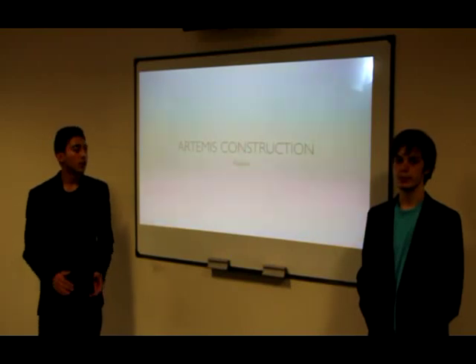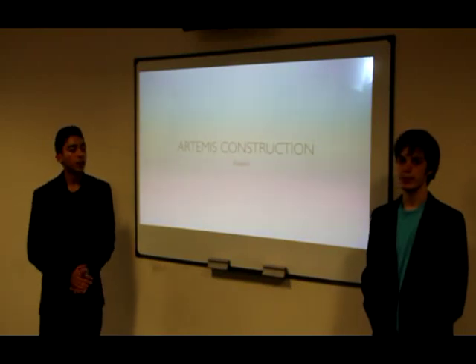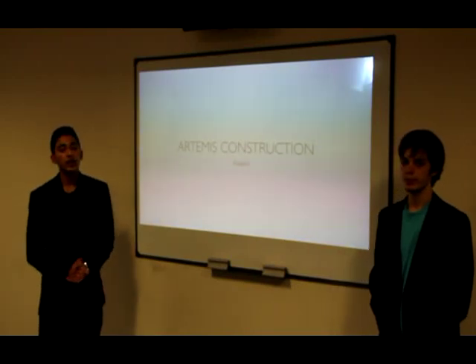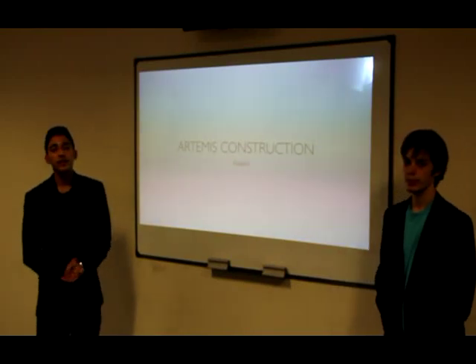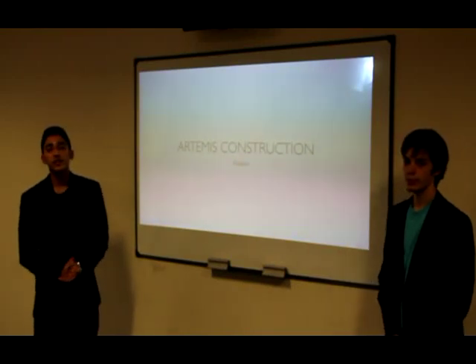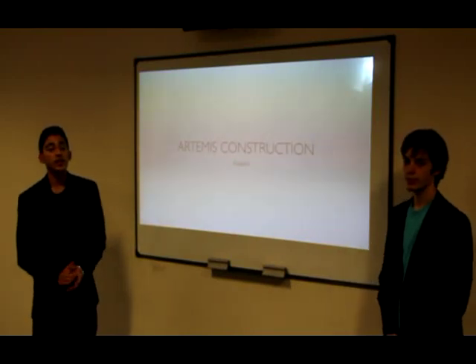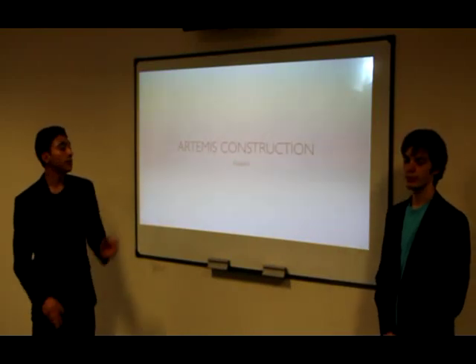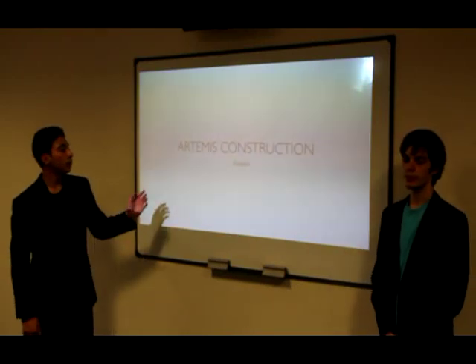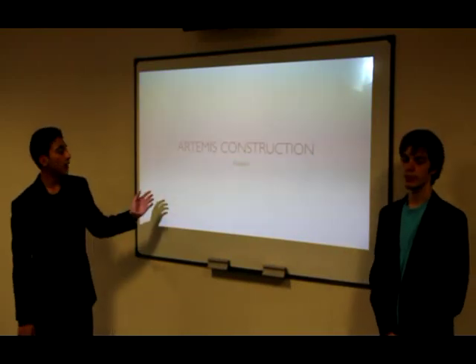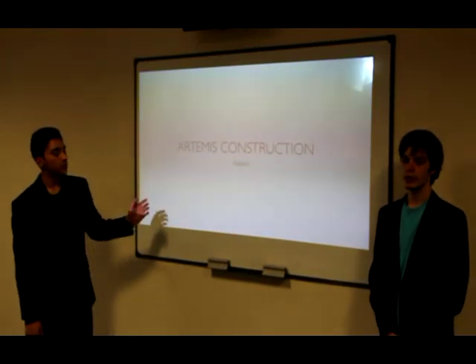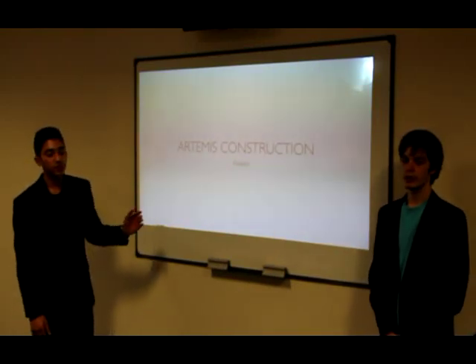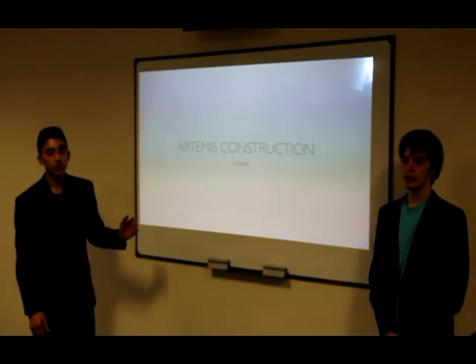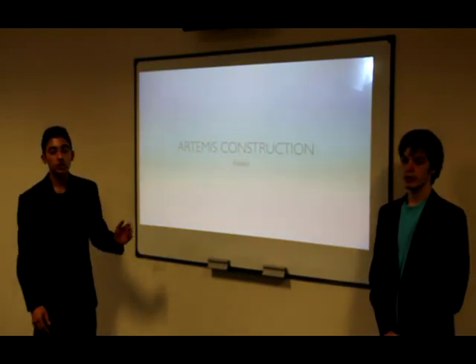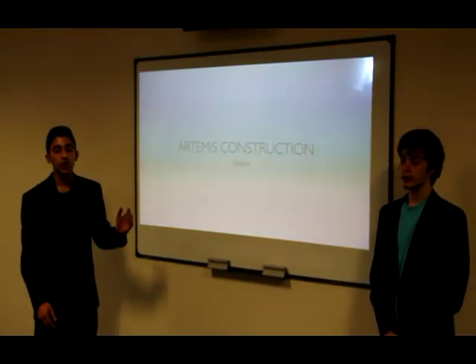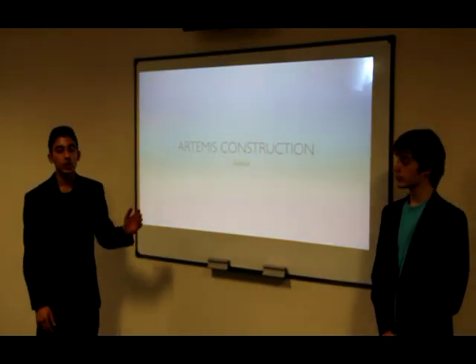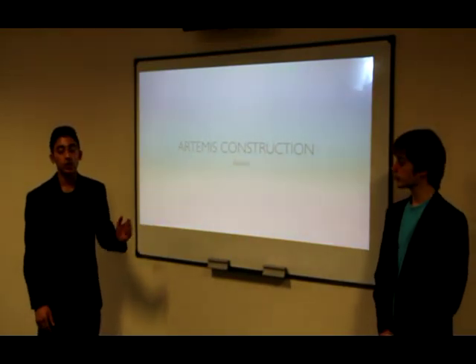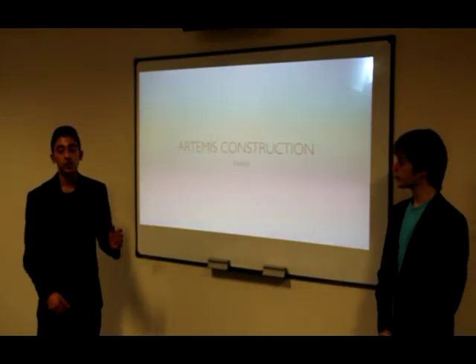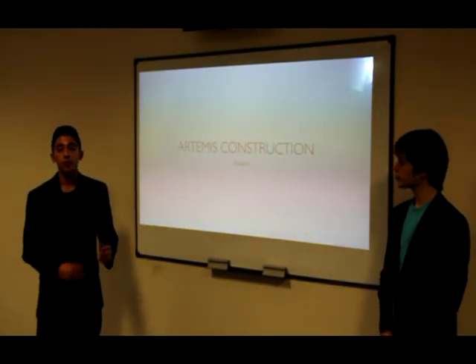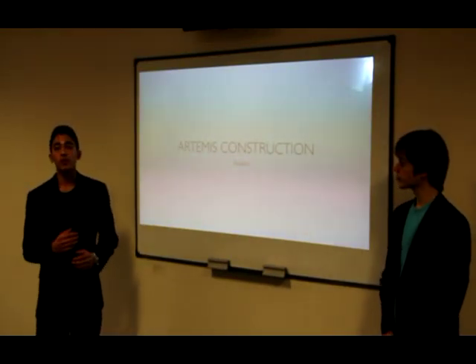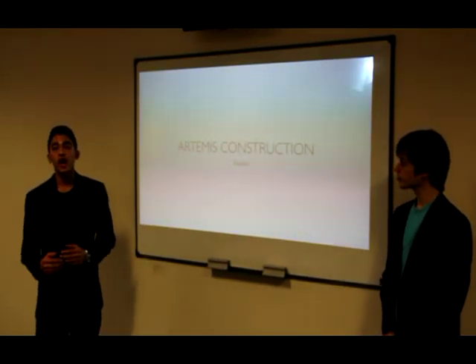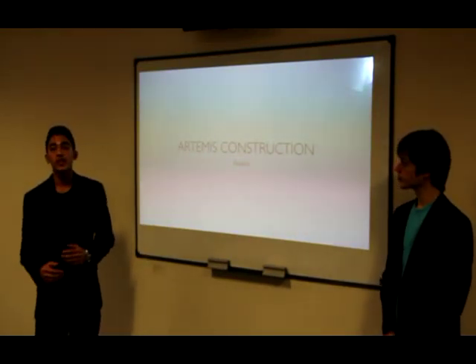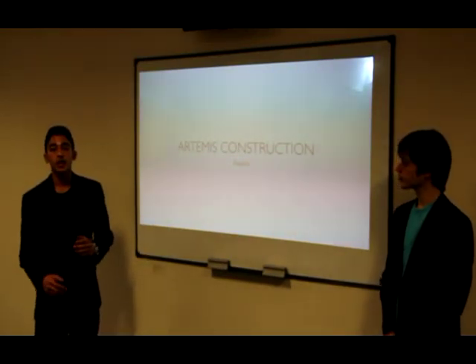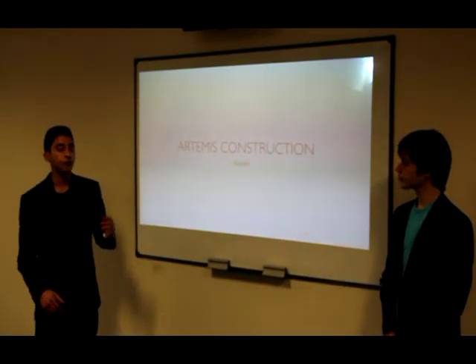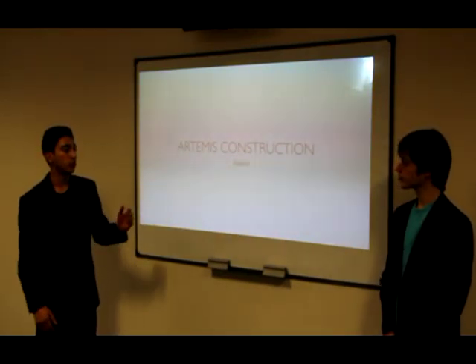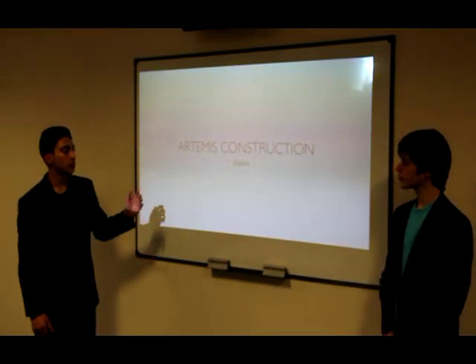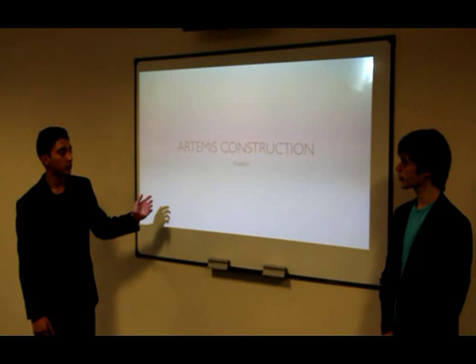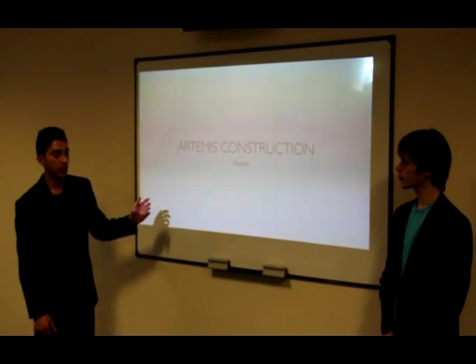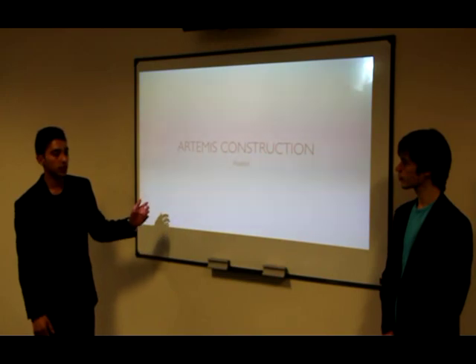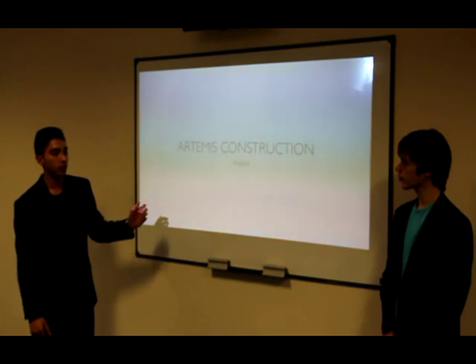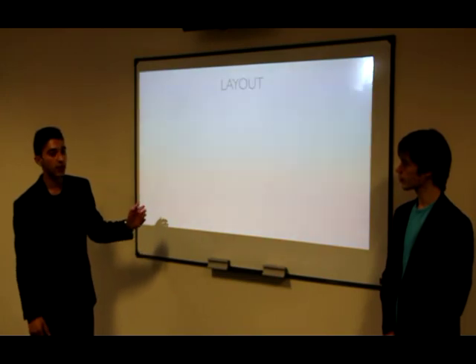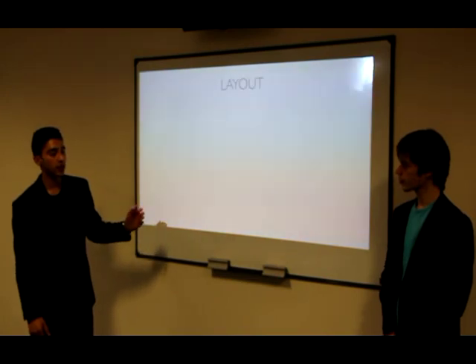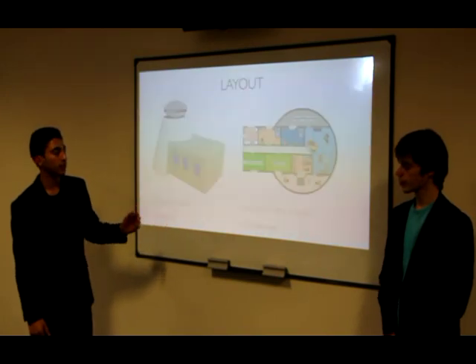Good morning ladies and gentlemen. We are Artemis Construction and we are here to propose our idea for a unit on the Alaska Lunar Settlement.